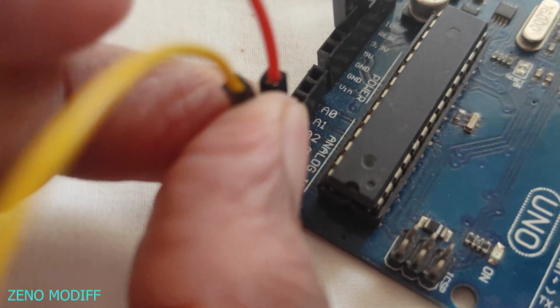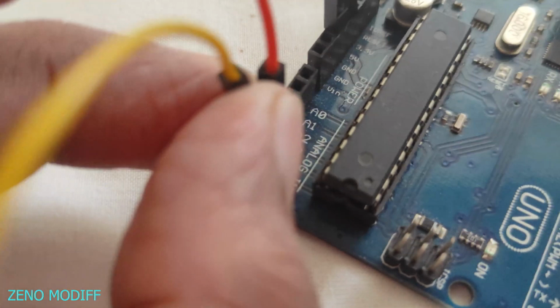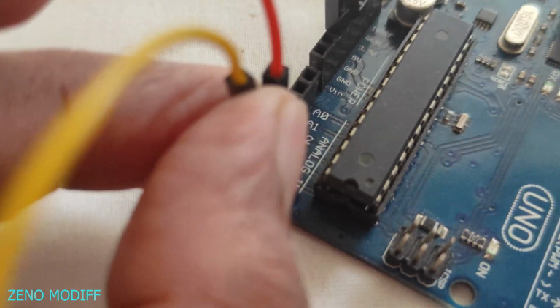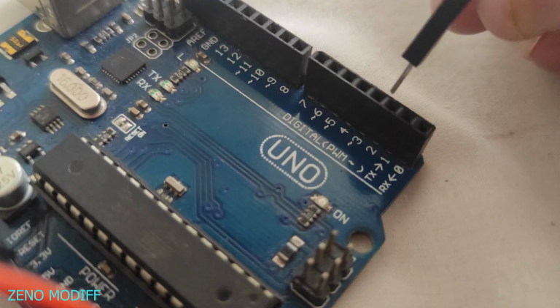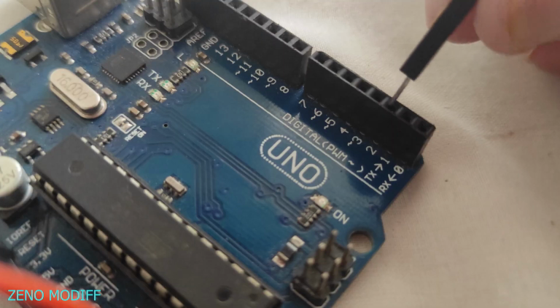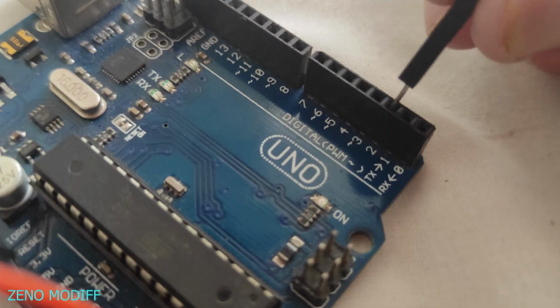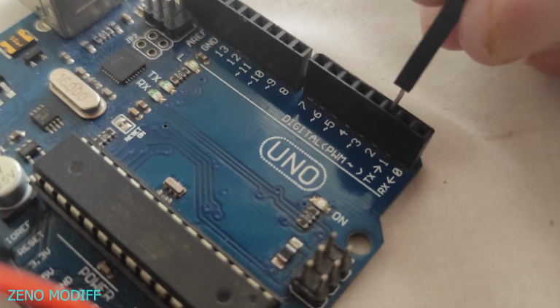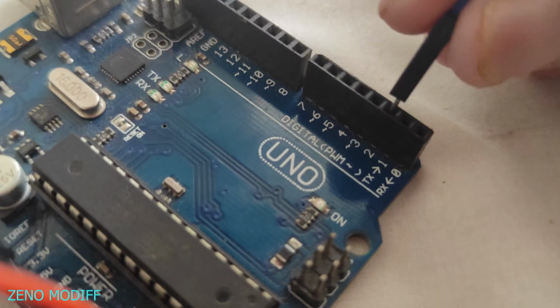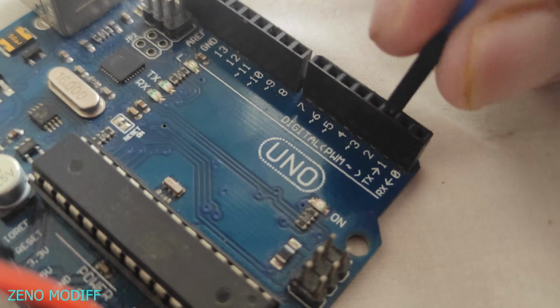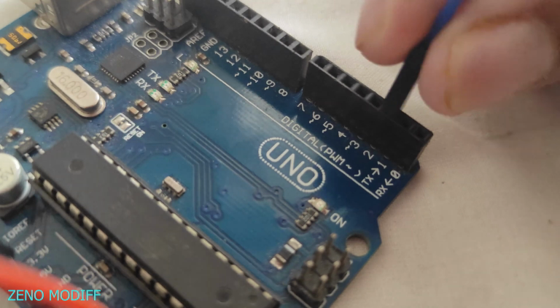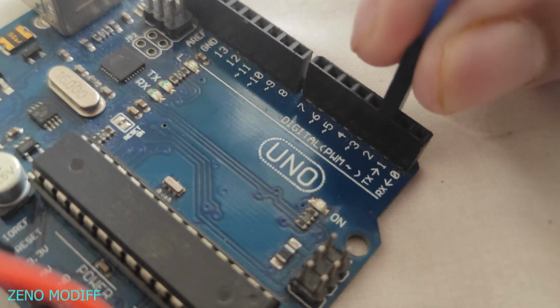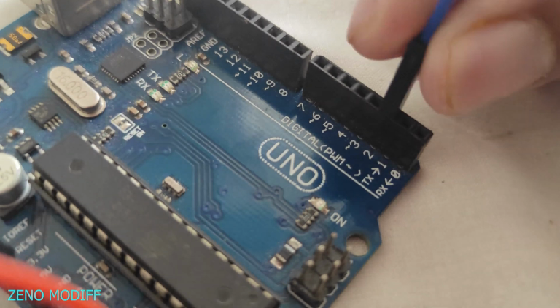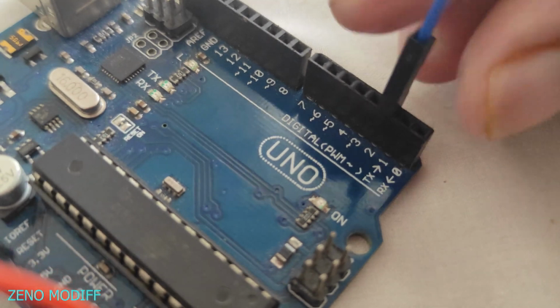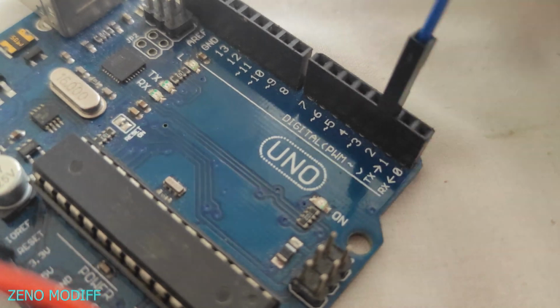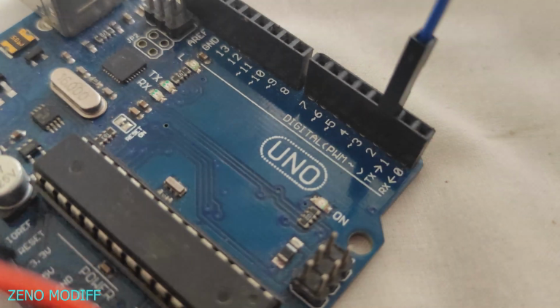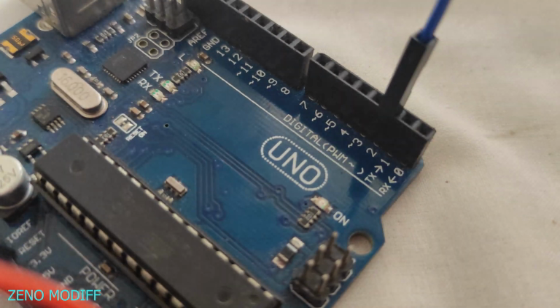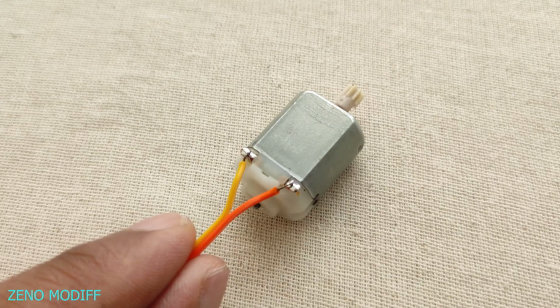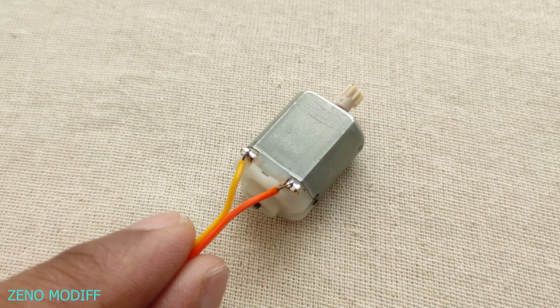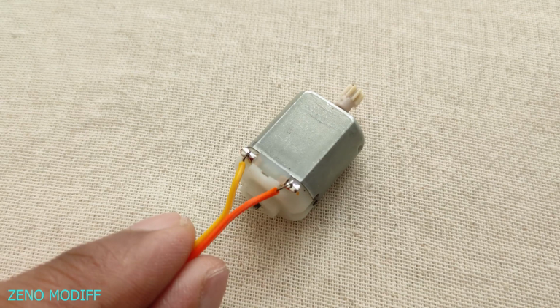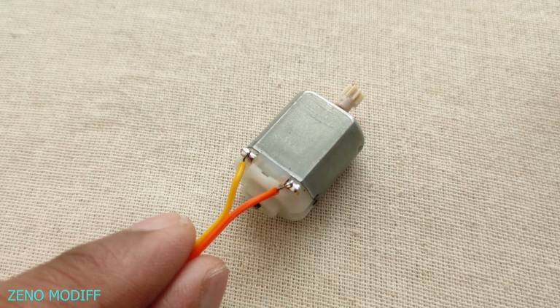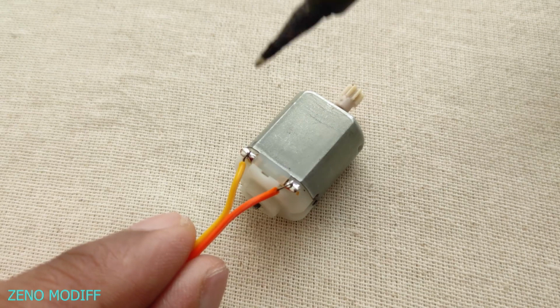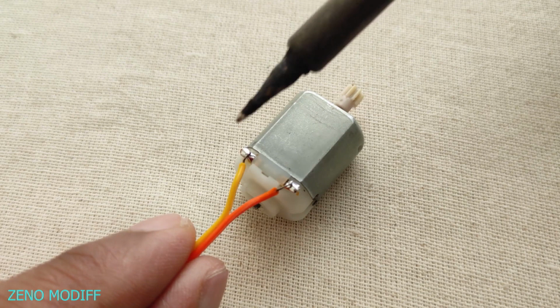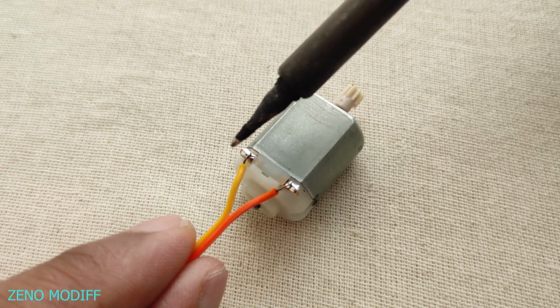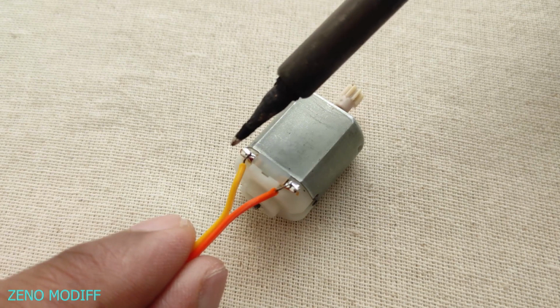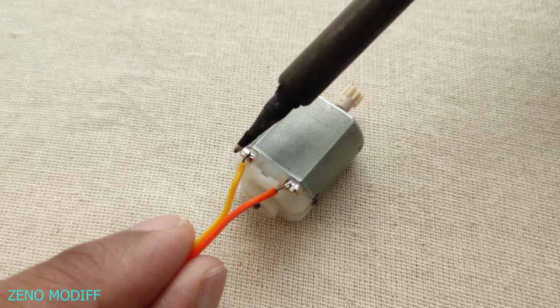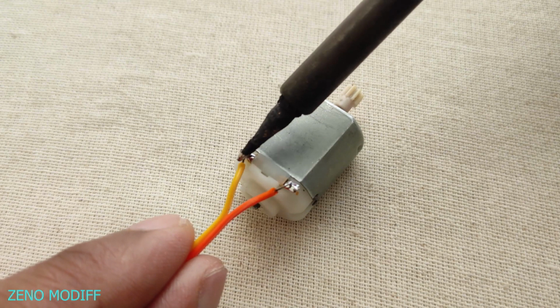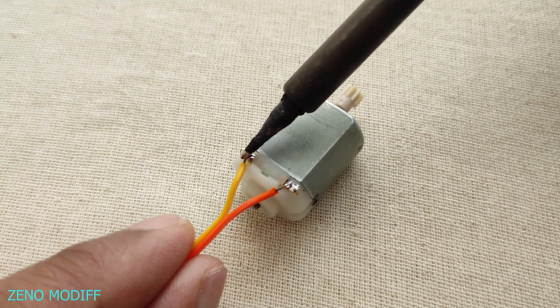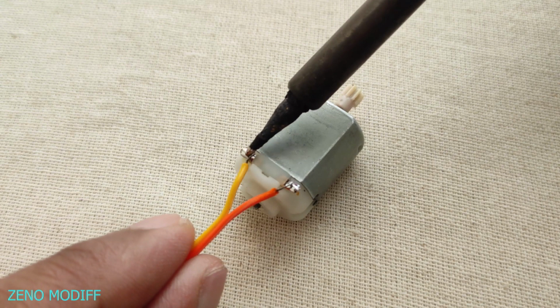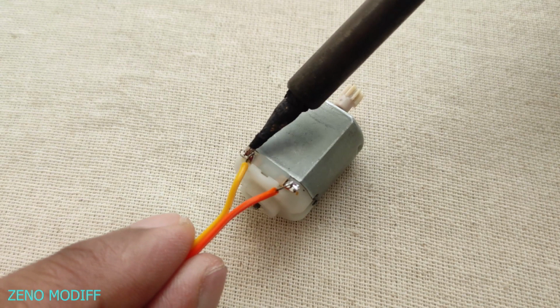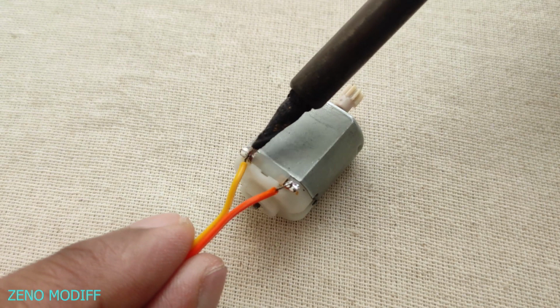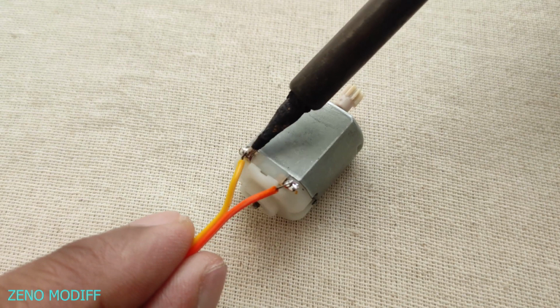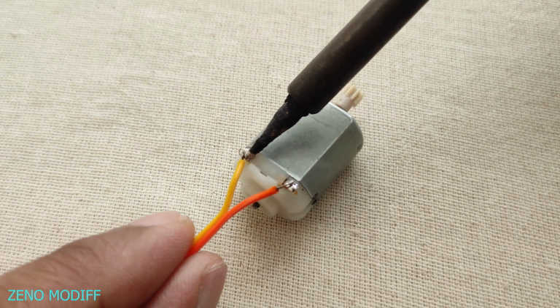Then connect the IR sensor to digital pin 2. Solder wires to the mini motor.